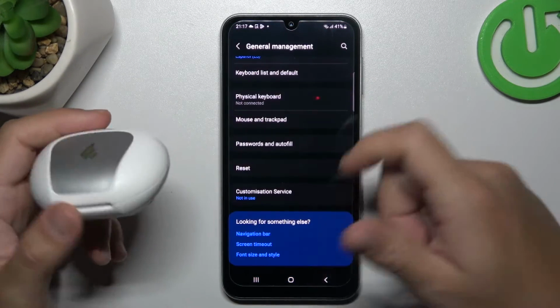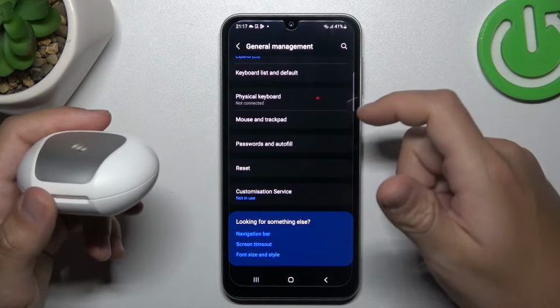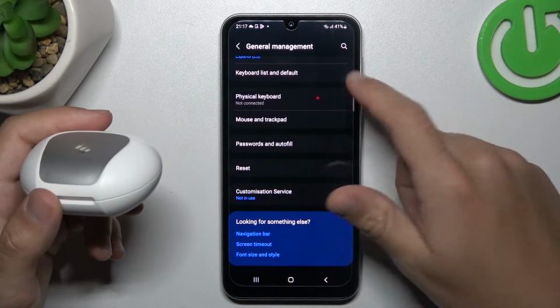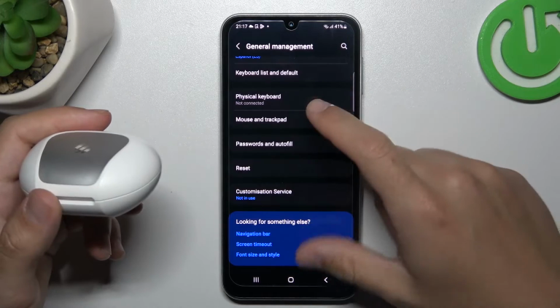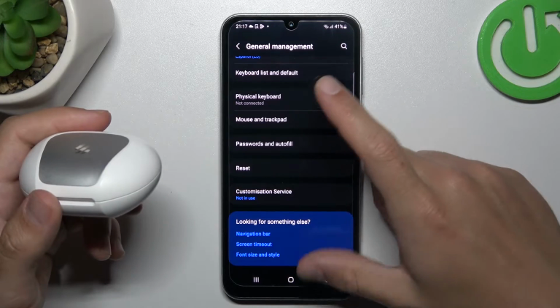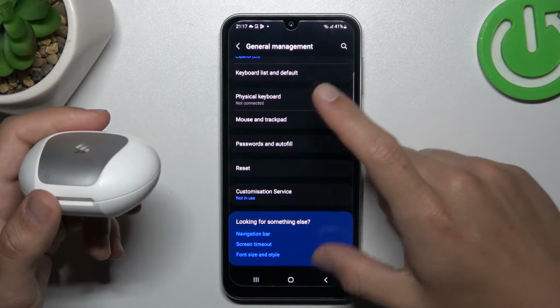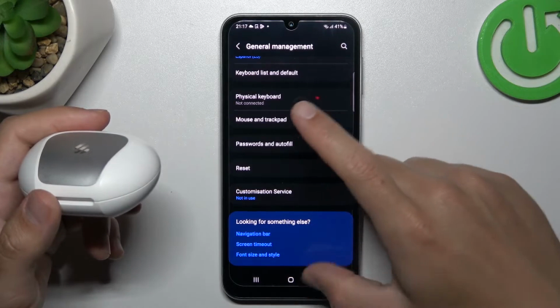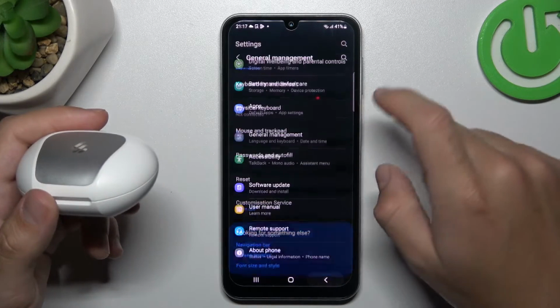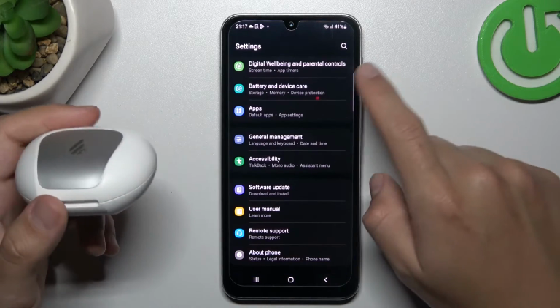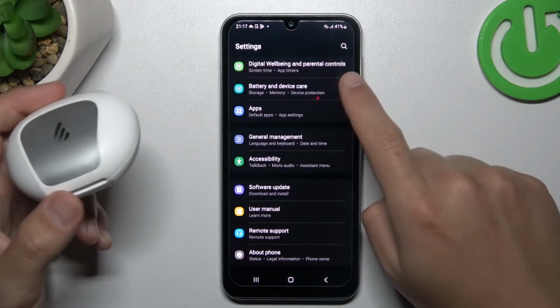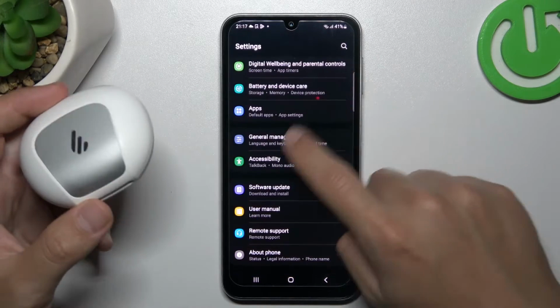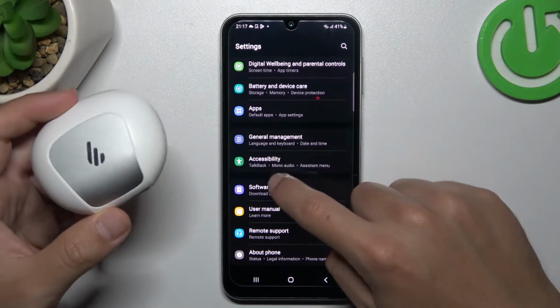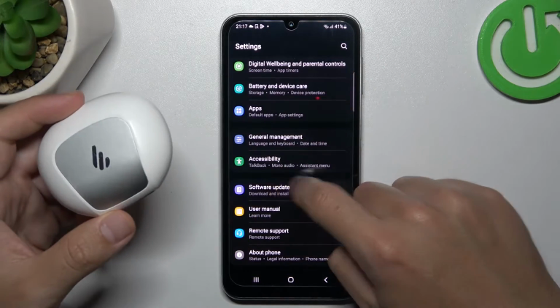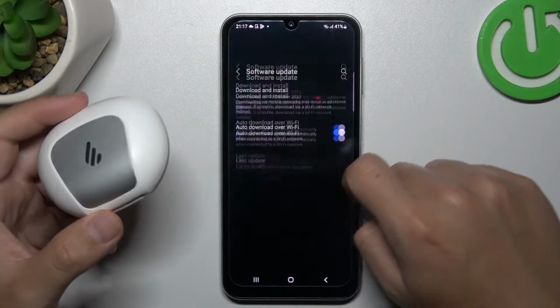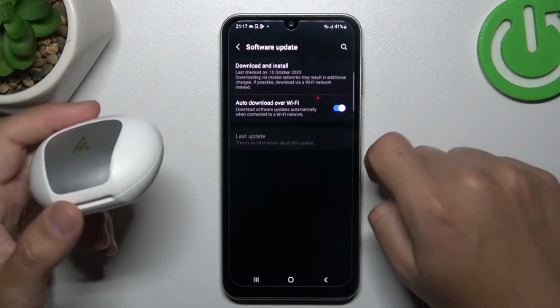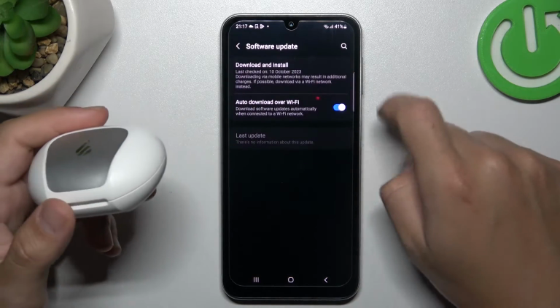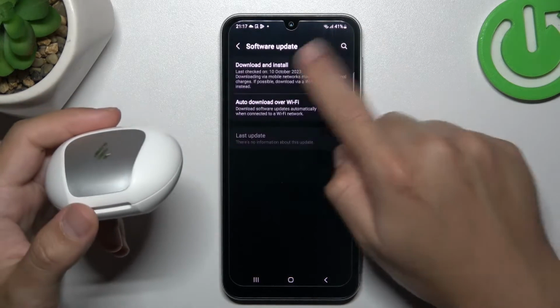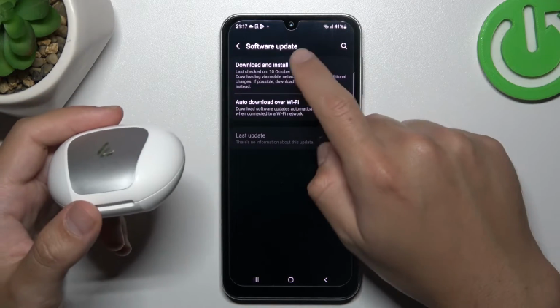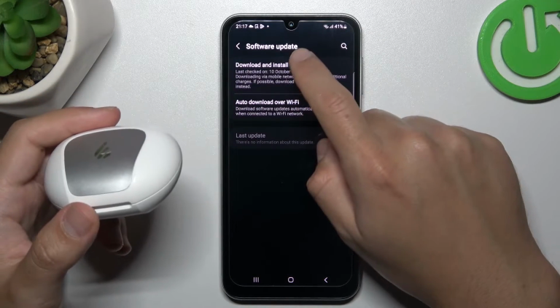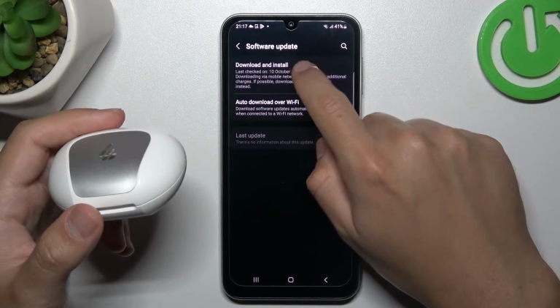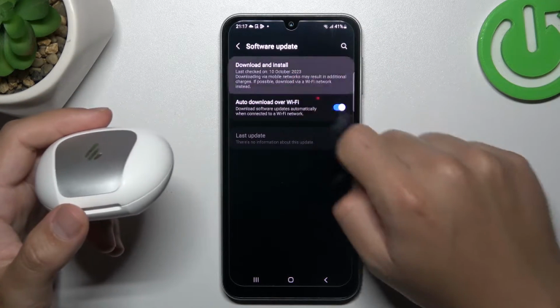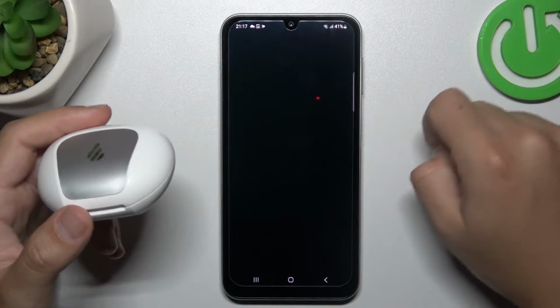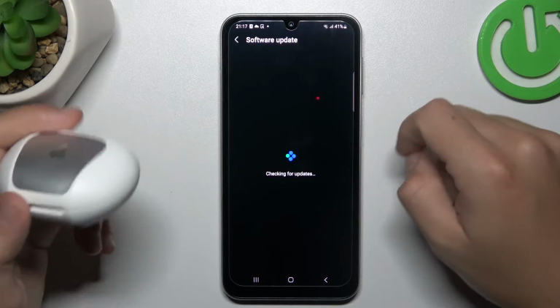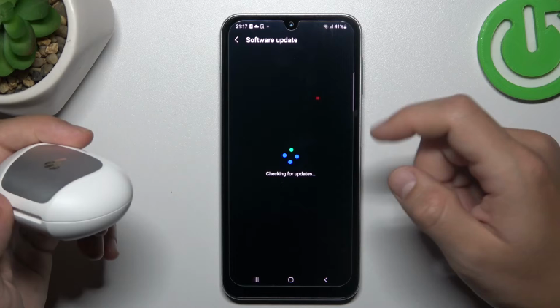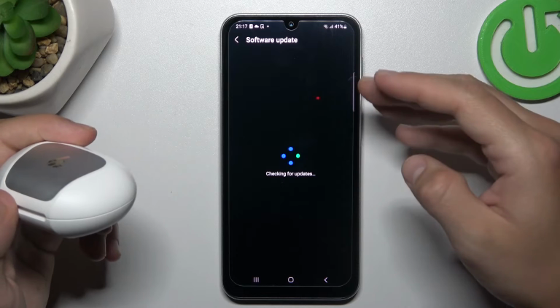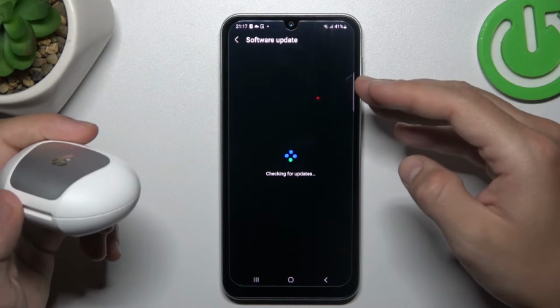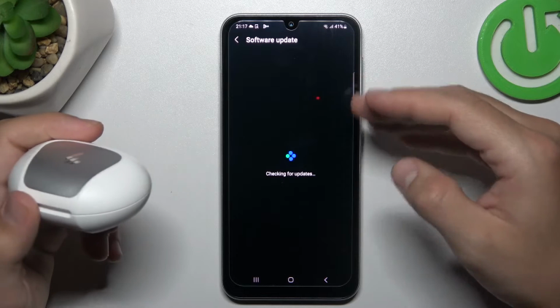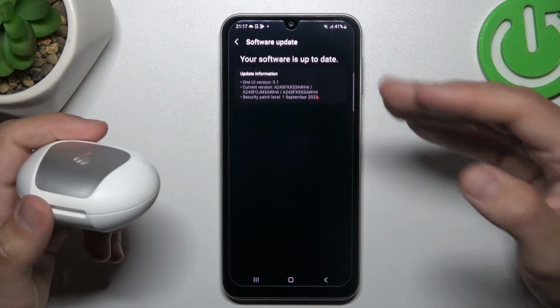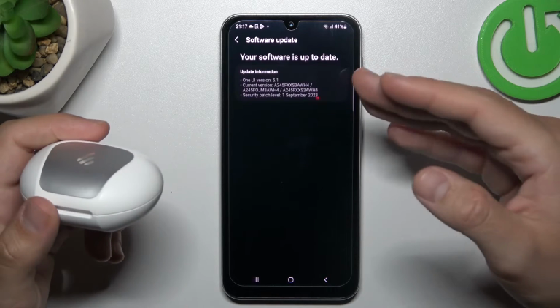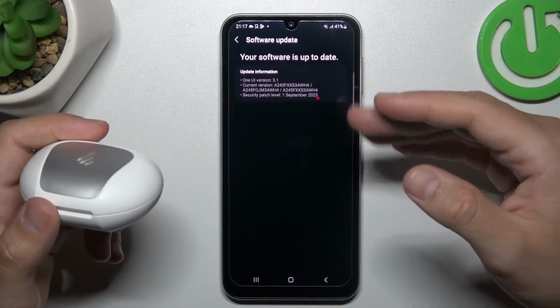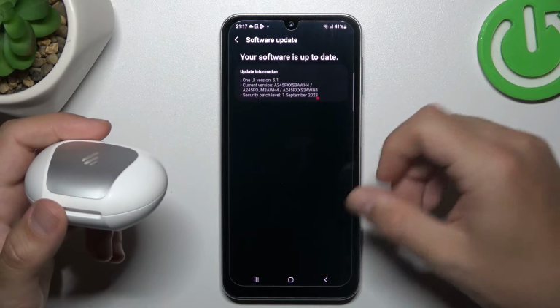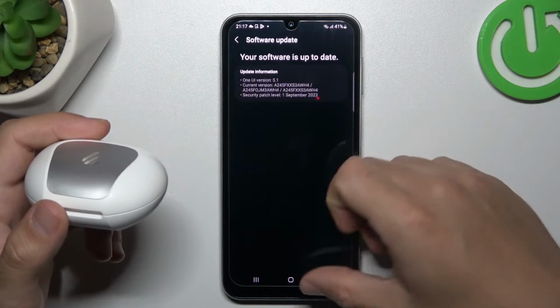You can also try to upgrade your system. Go back to Settings and choose Software Update. Tap on it, and if you have any updates, just download and install them.